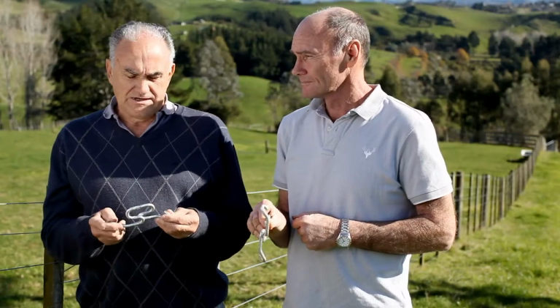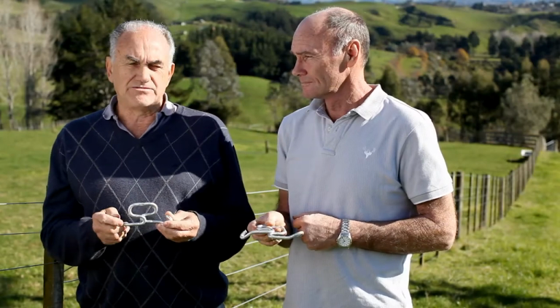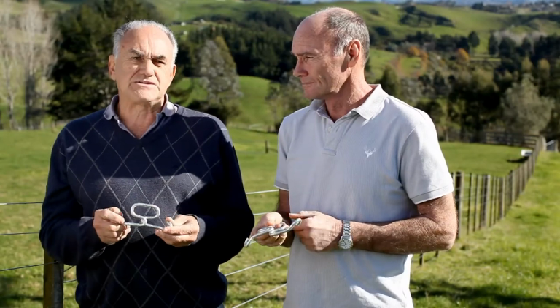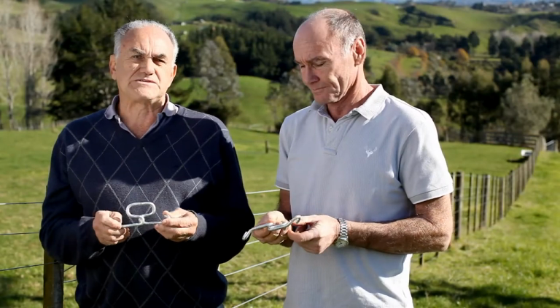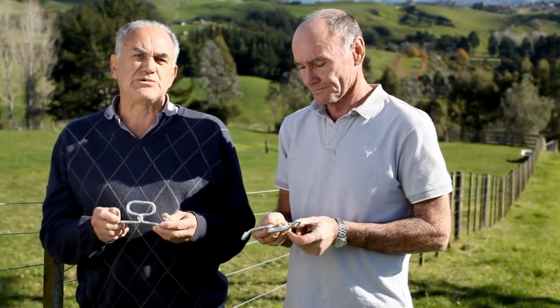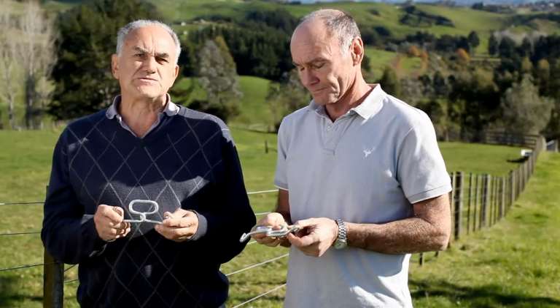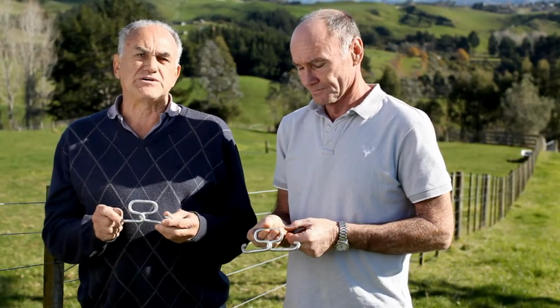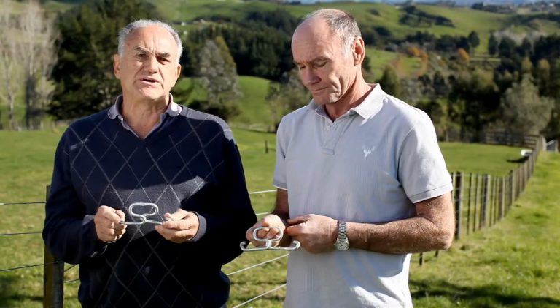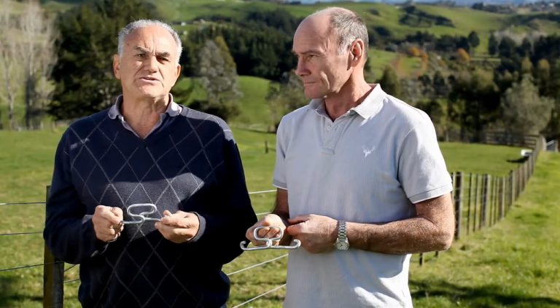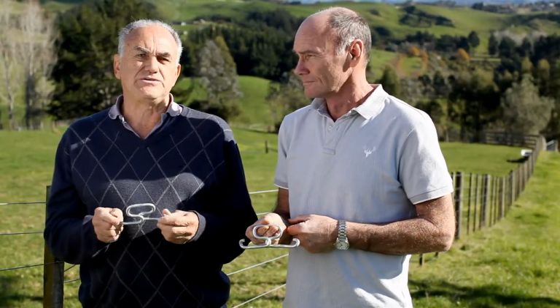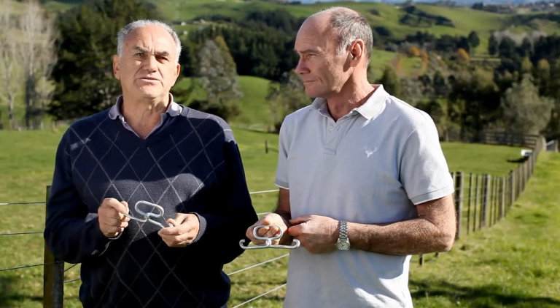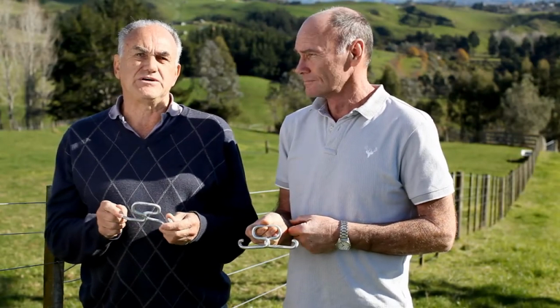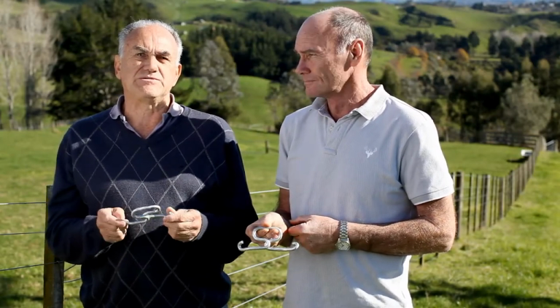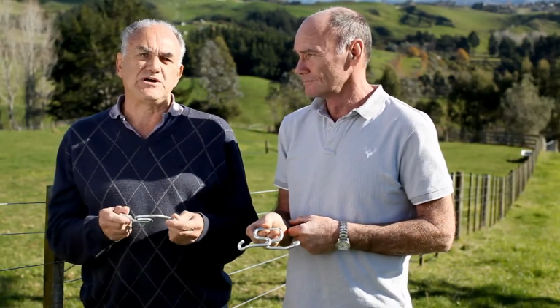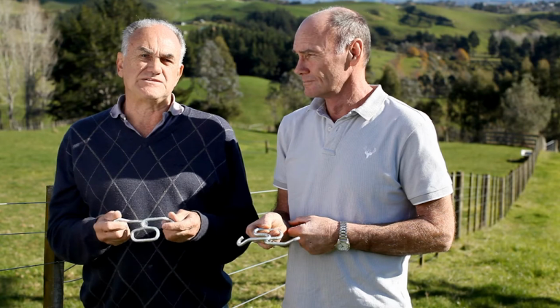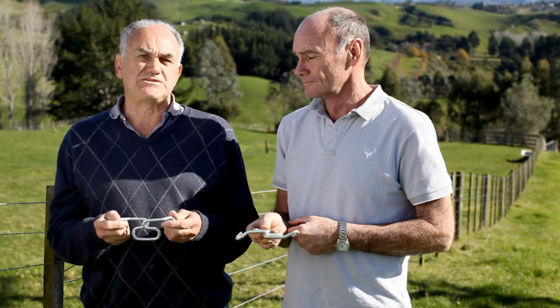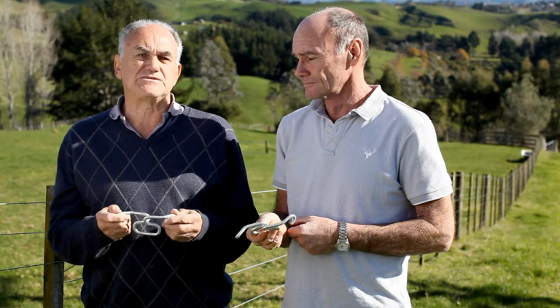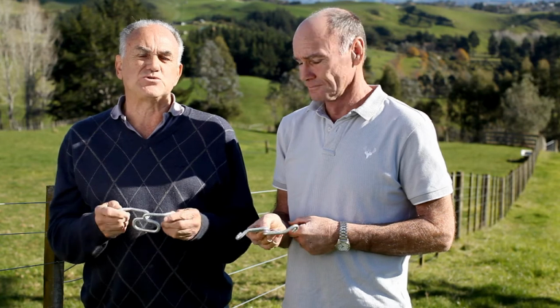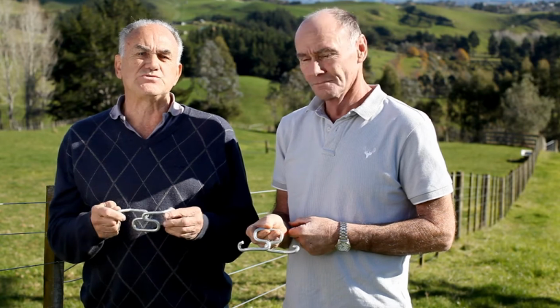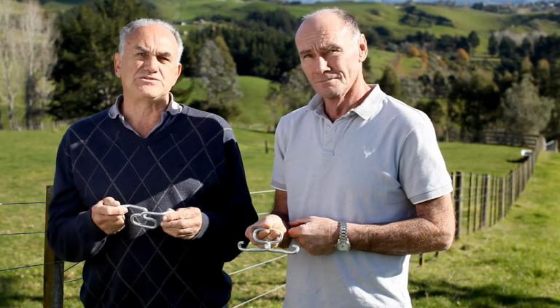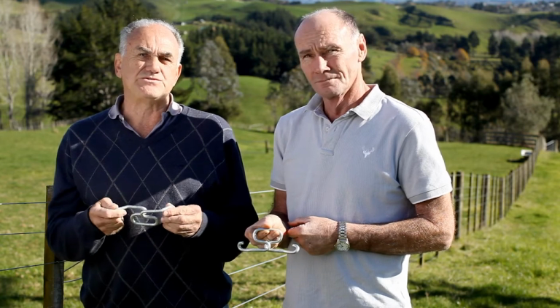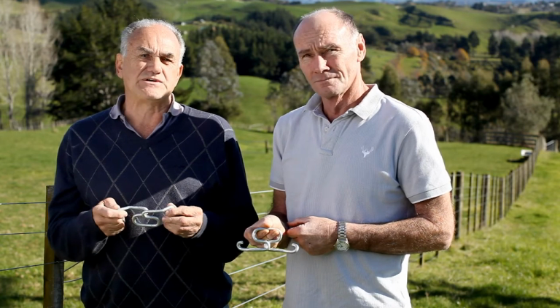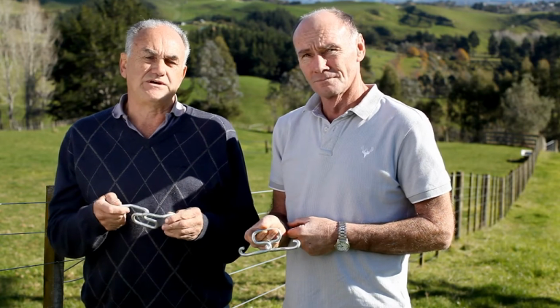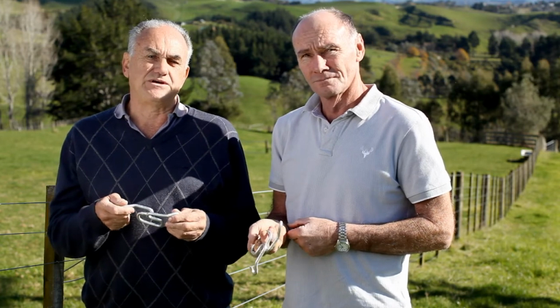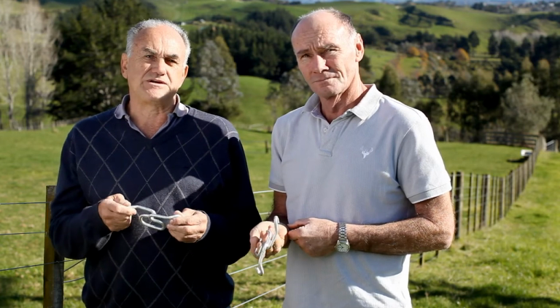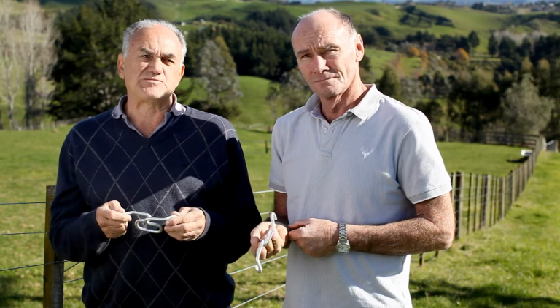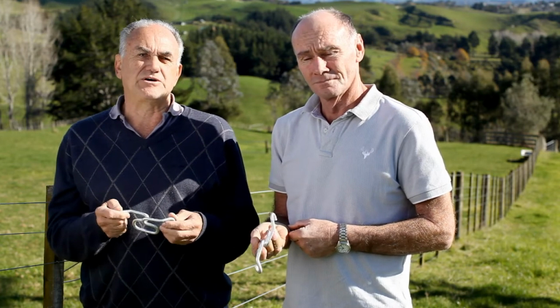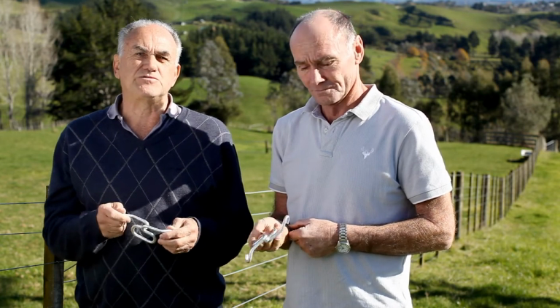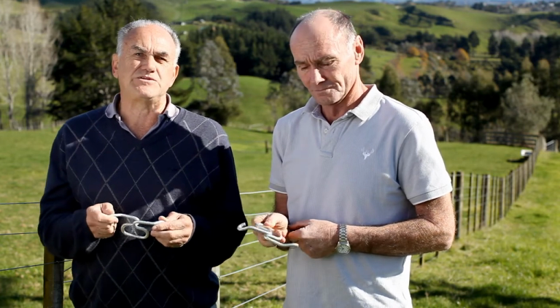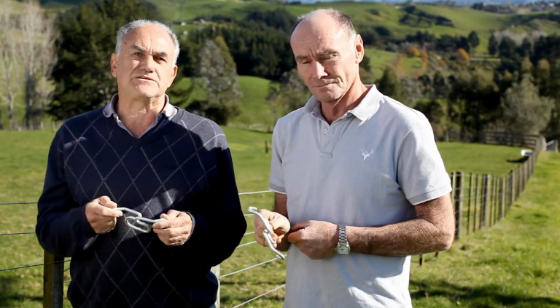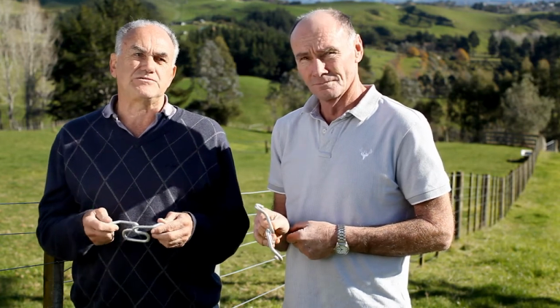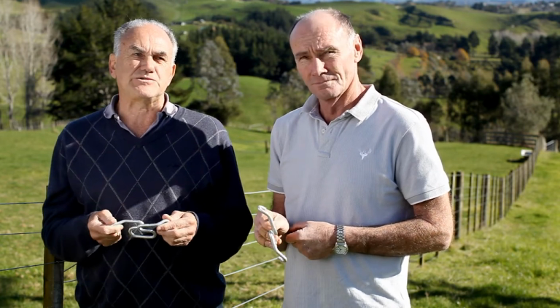Over the next minute or so, we're going to show you how to apply the tensioners, what tools to use, and how they can speed up your fencing requirements.